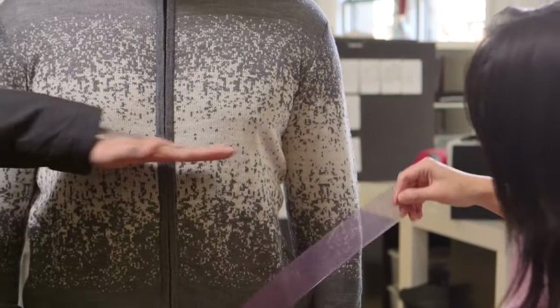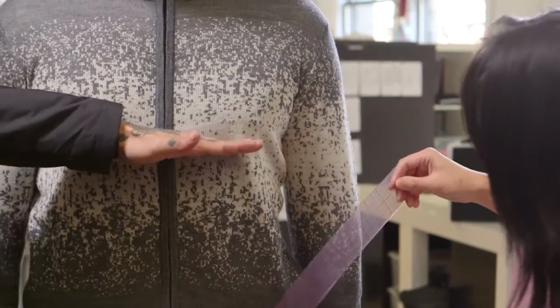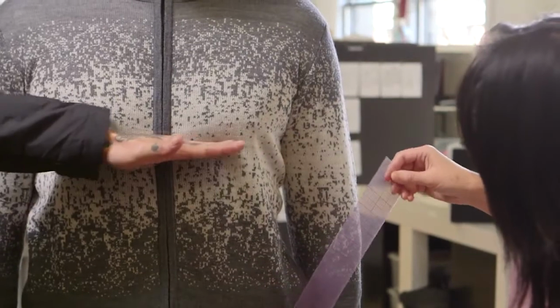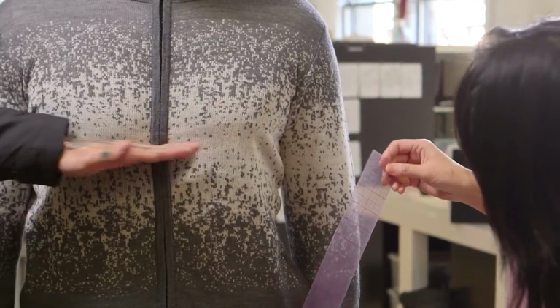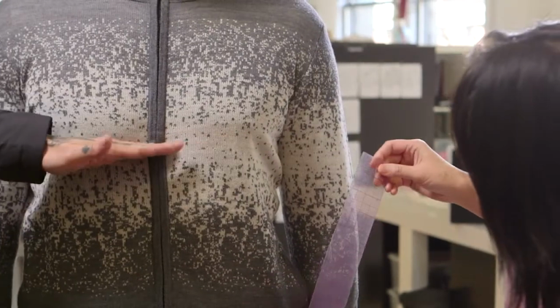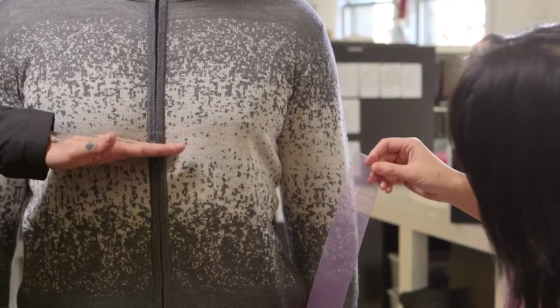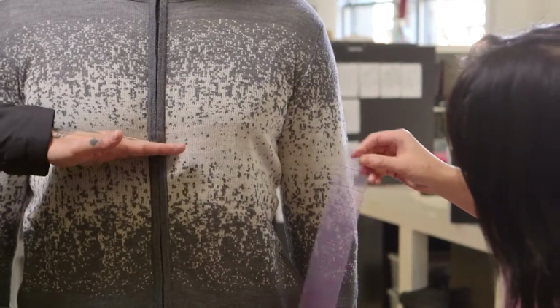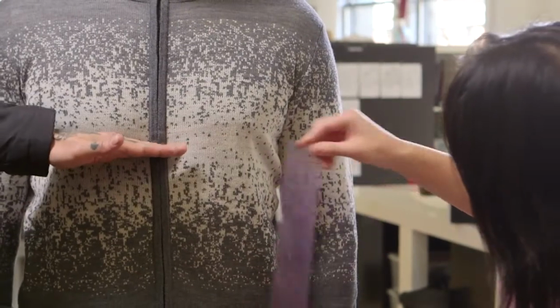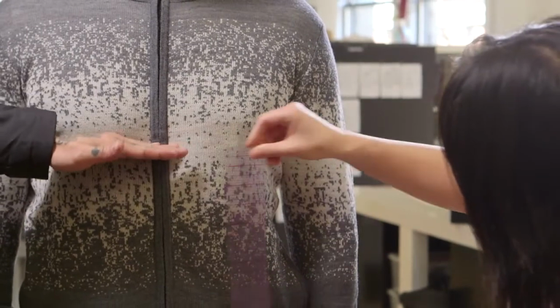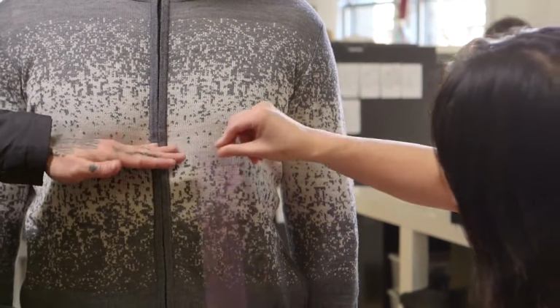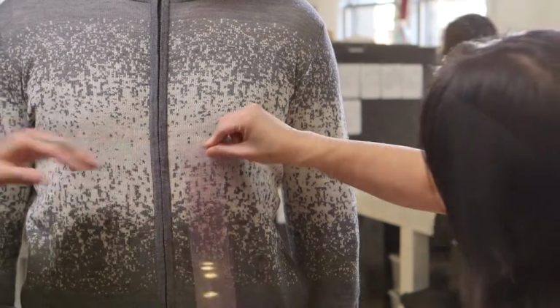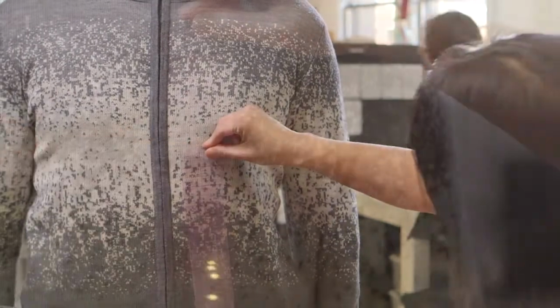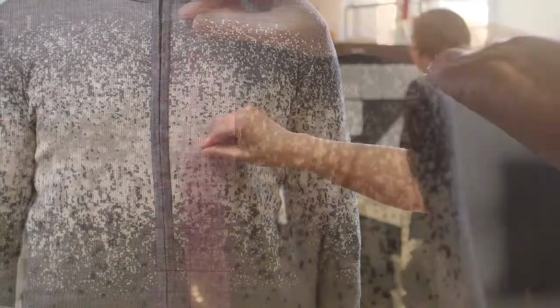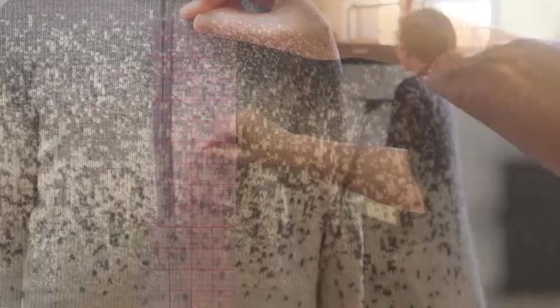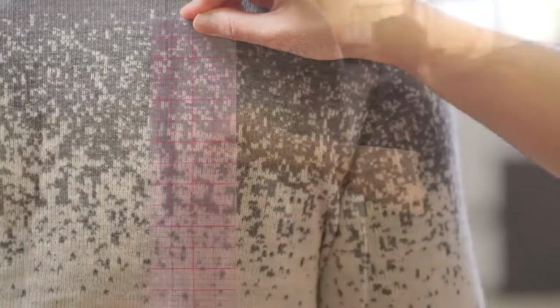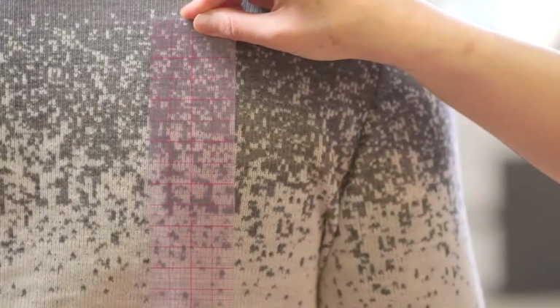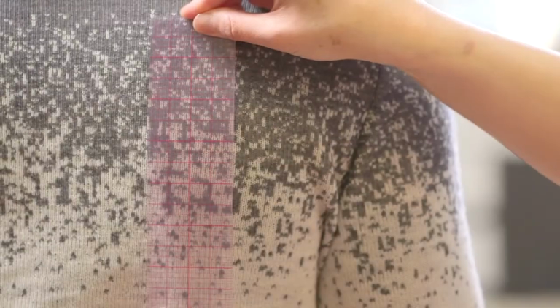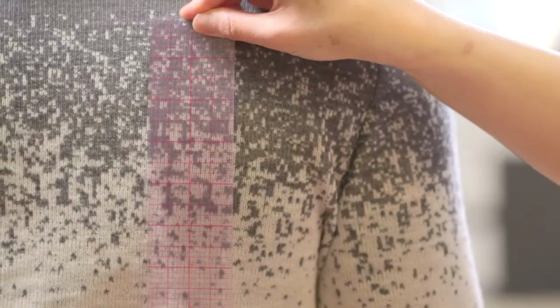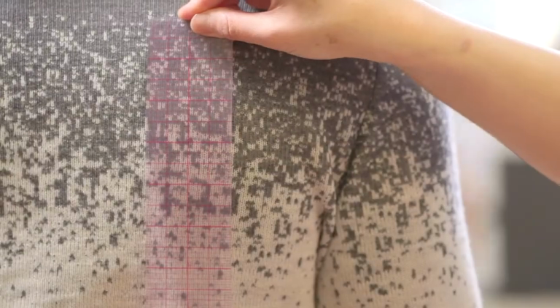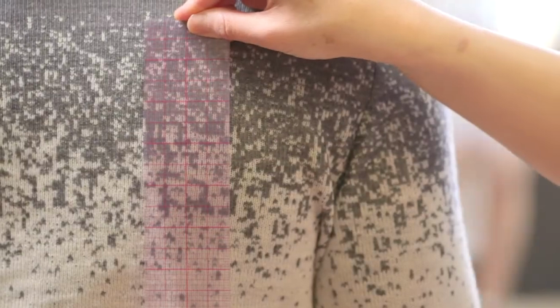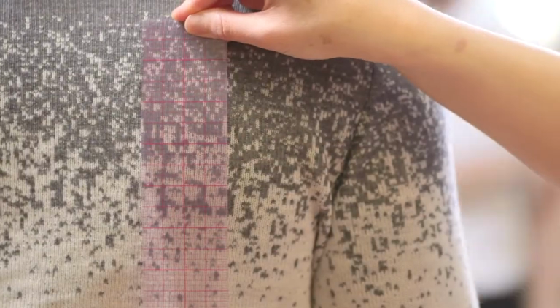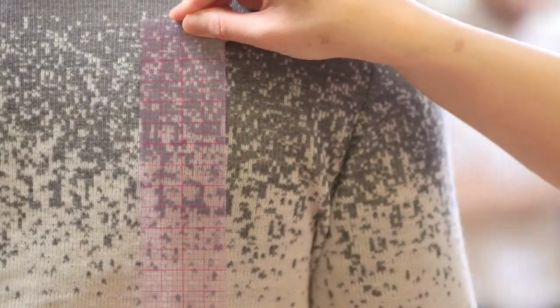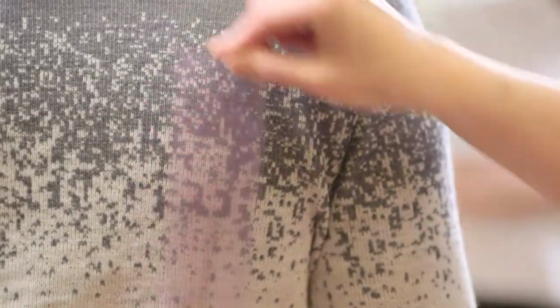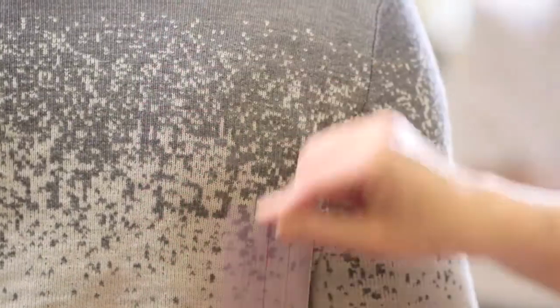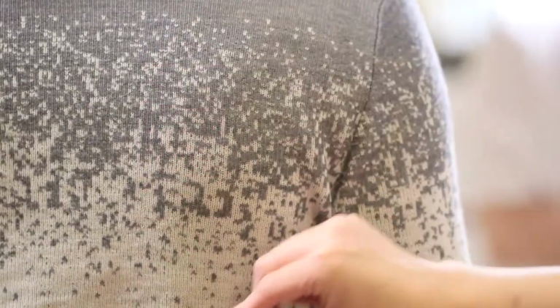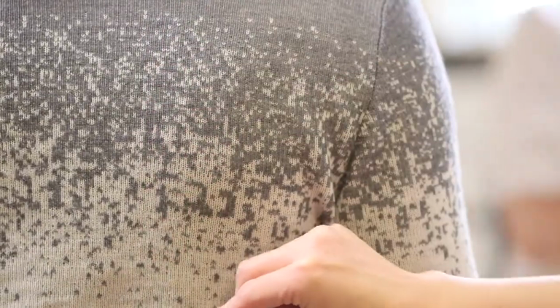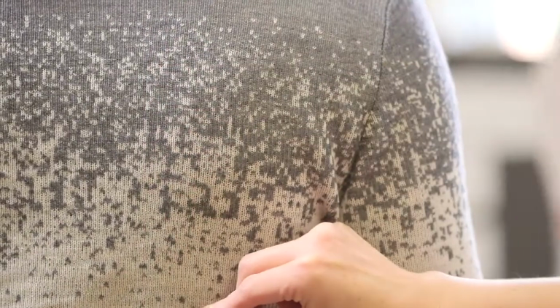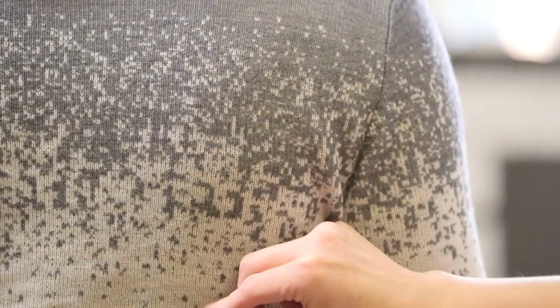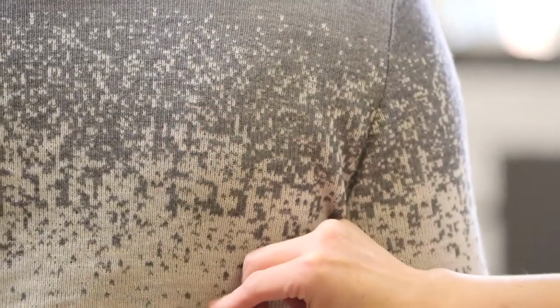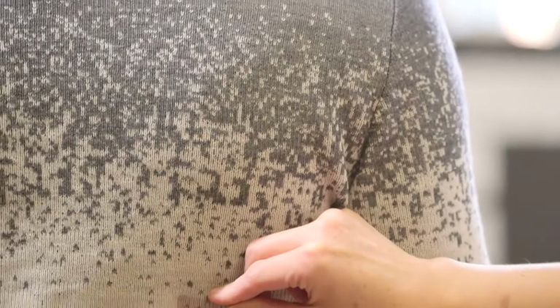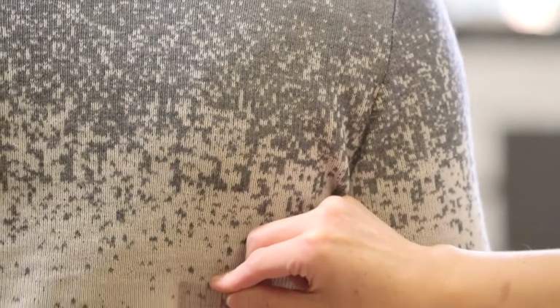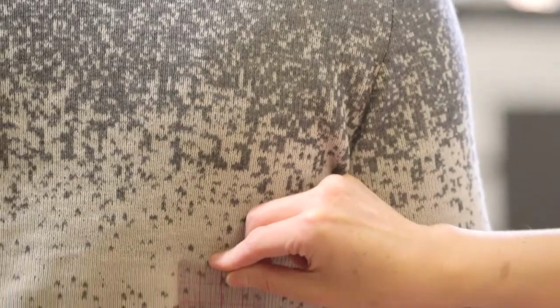With a quick glance, you would not recognize that there are knife blades placed on top of each other to create a gradient effect.